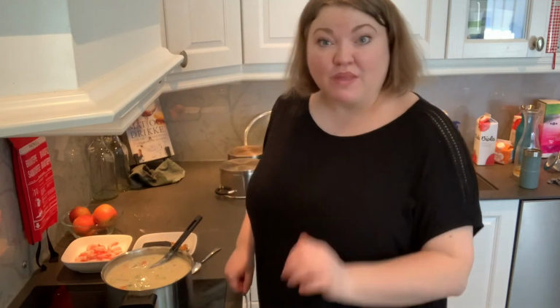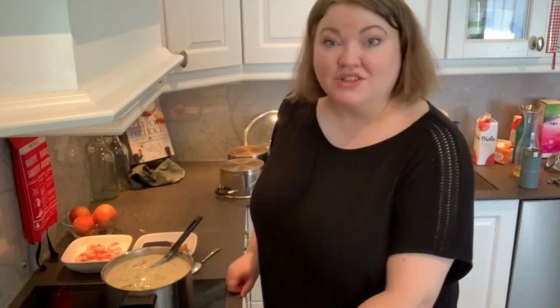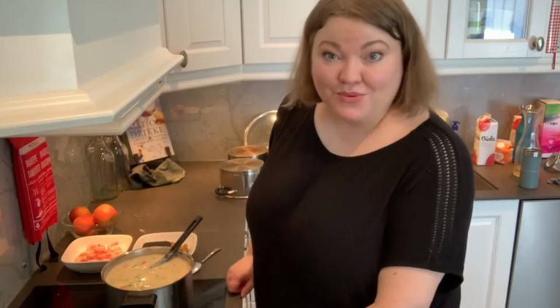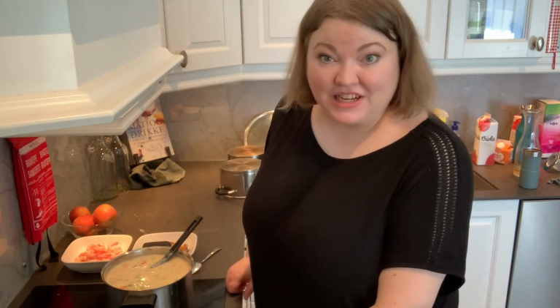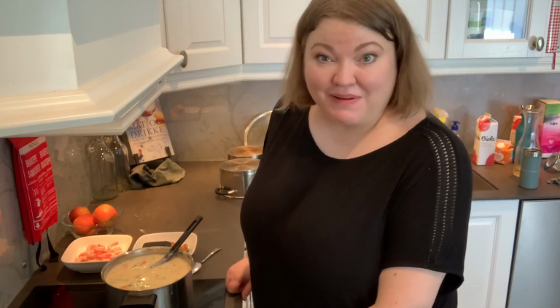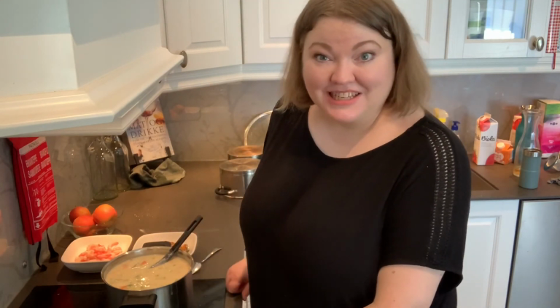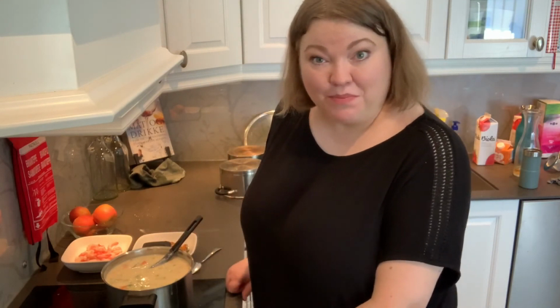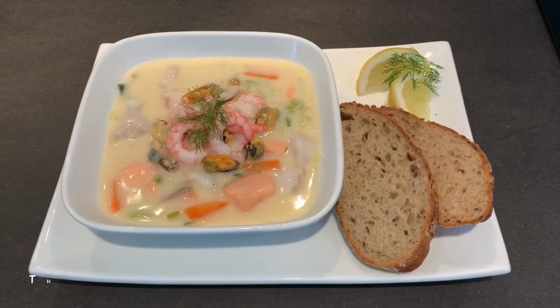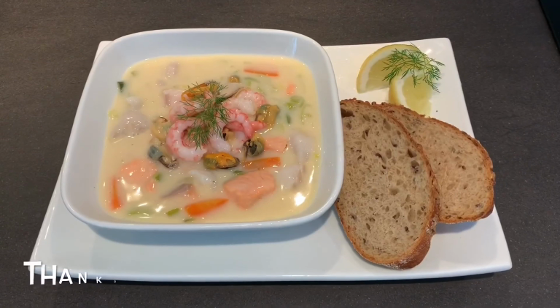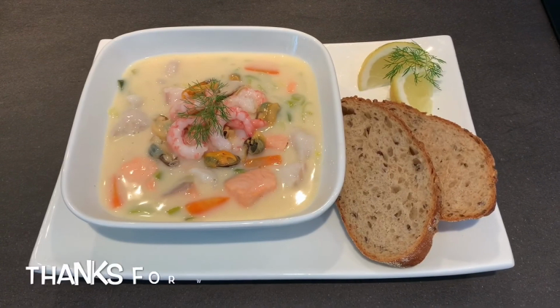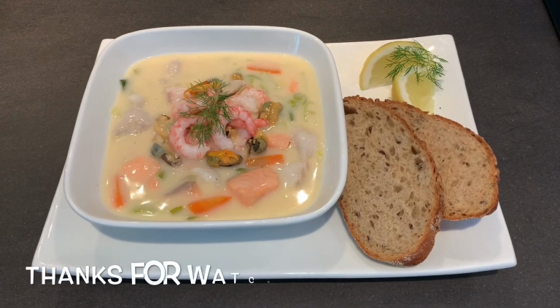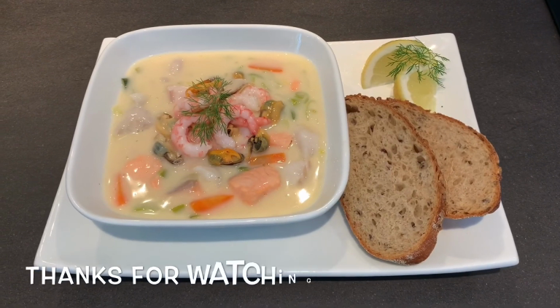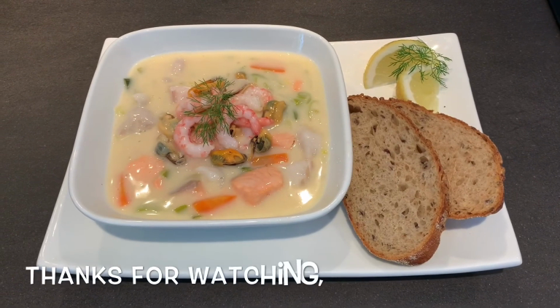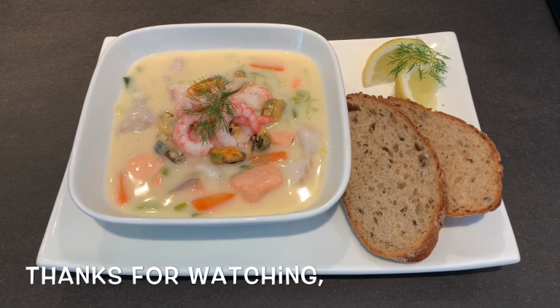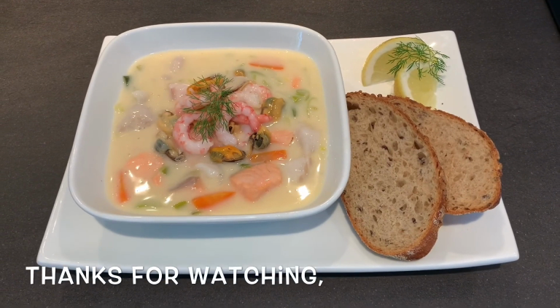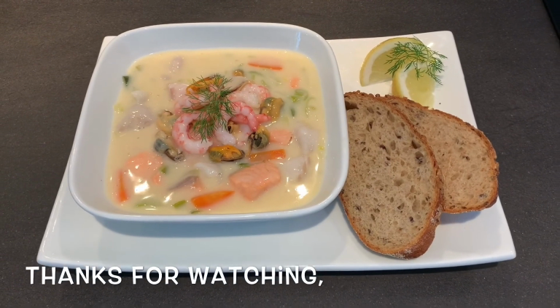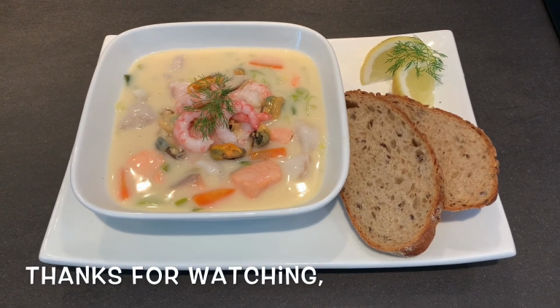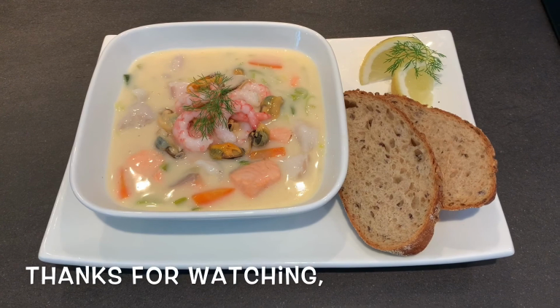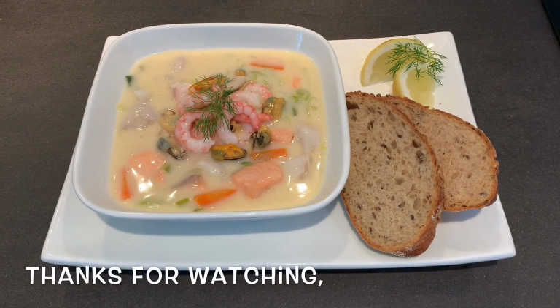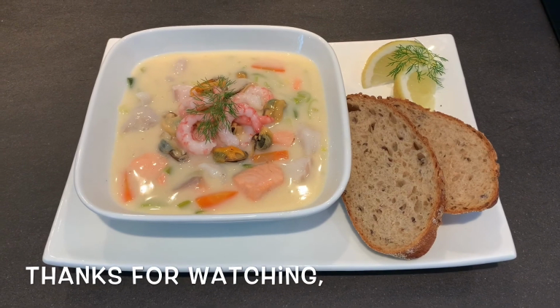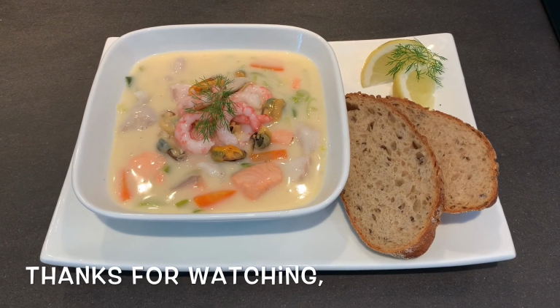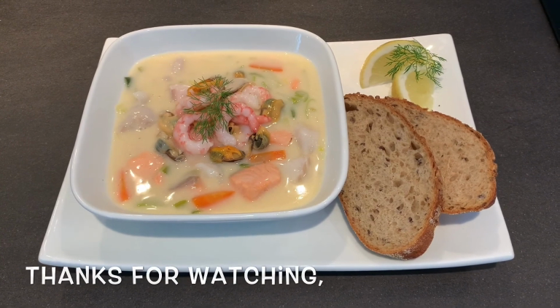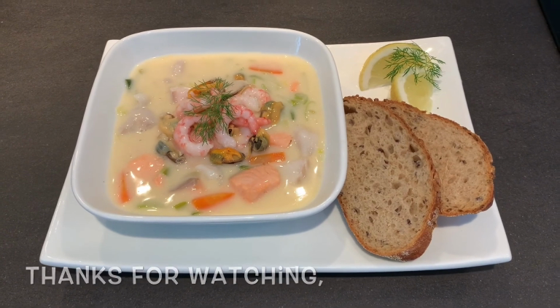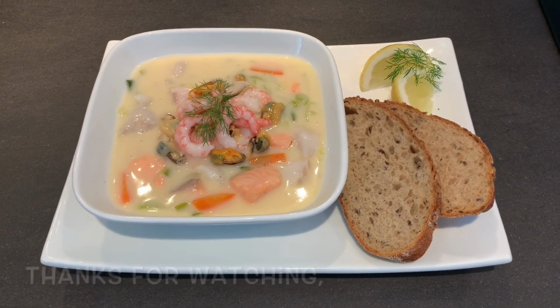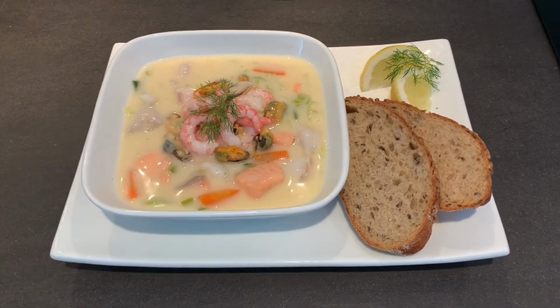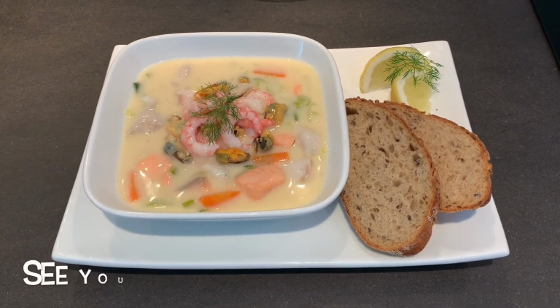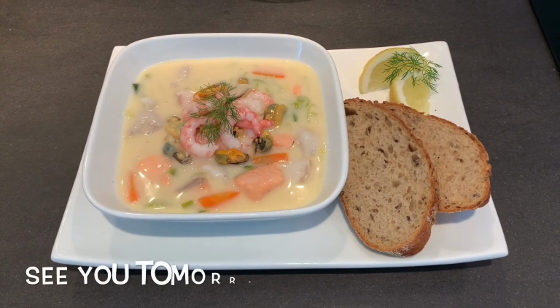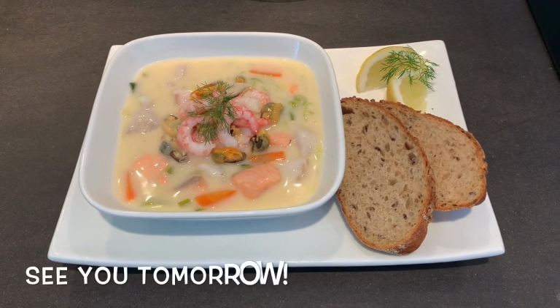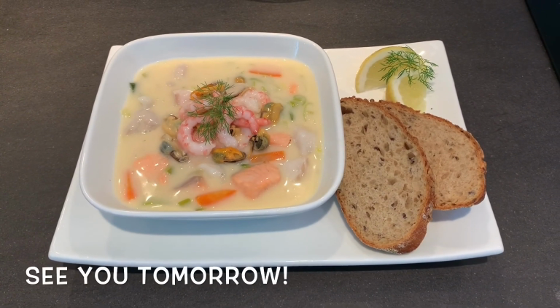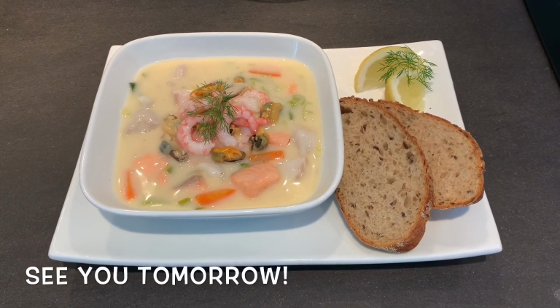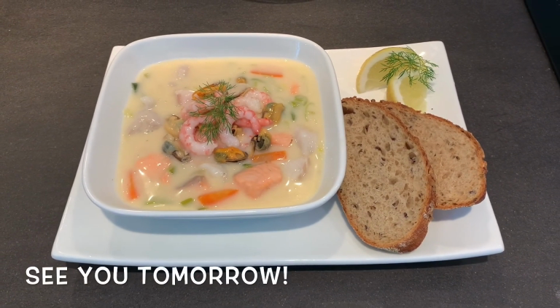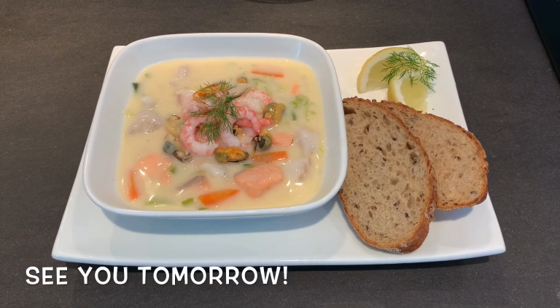We're ready to plate up and here we go — this is the finished product. I hope you guys enjoyed the video.